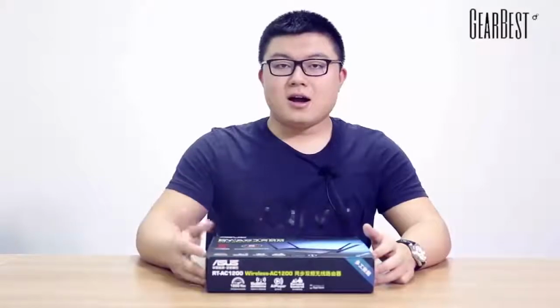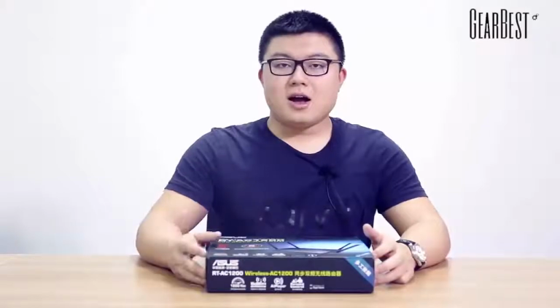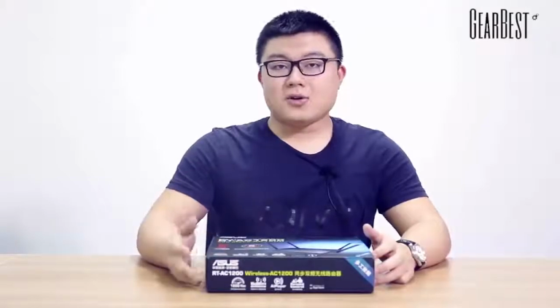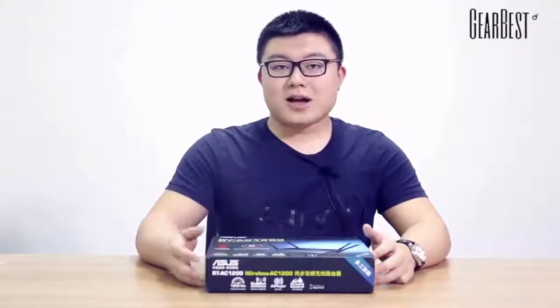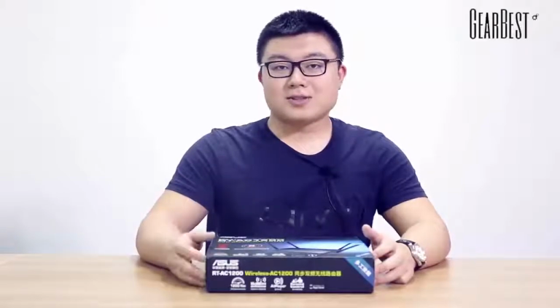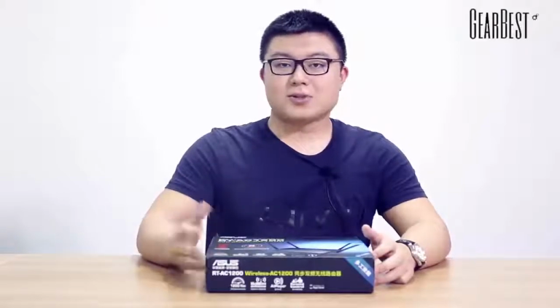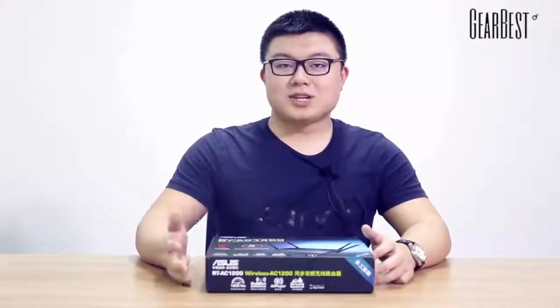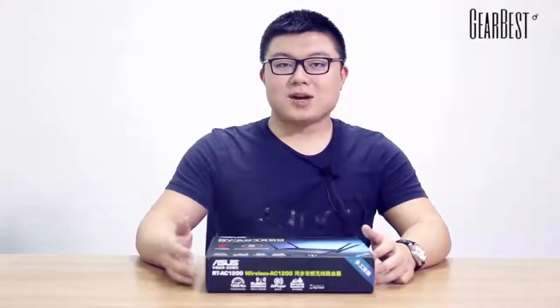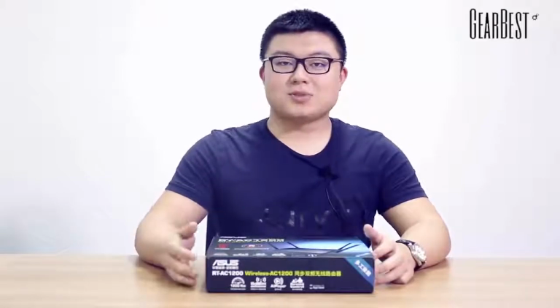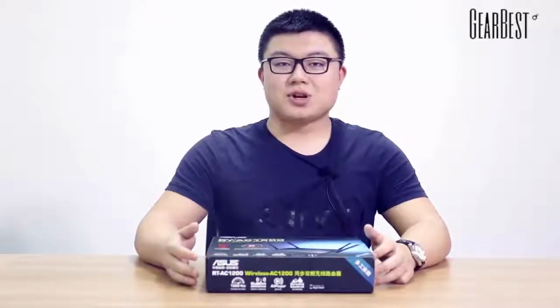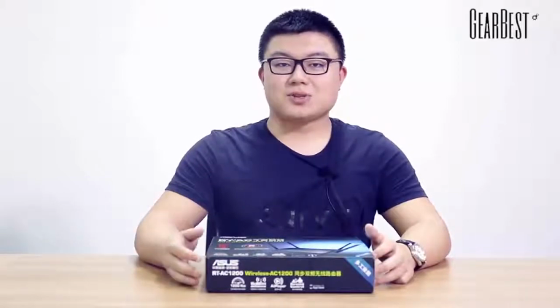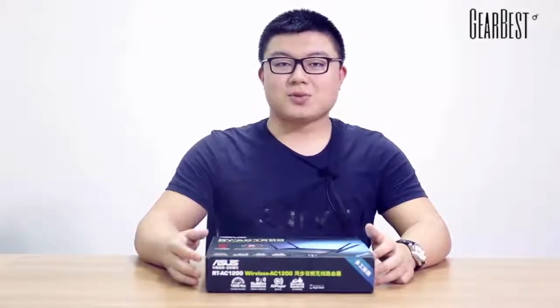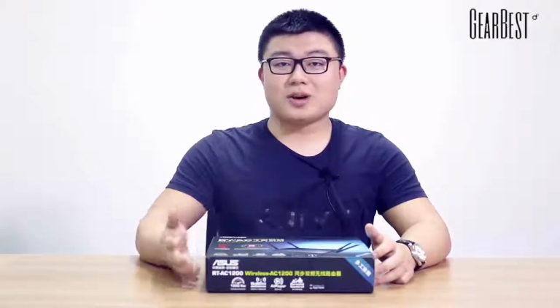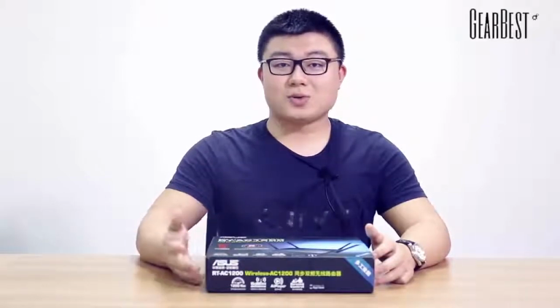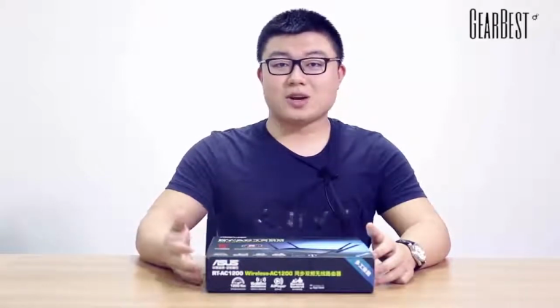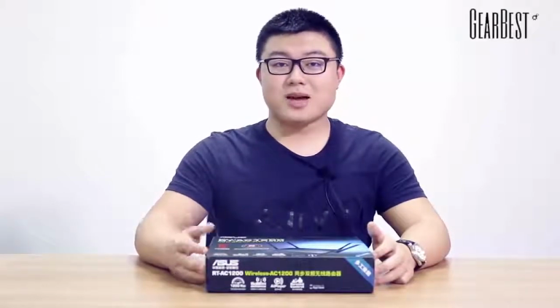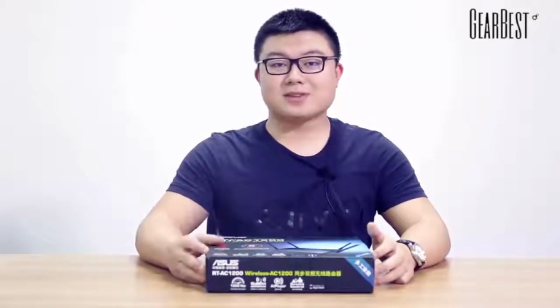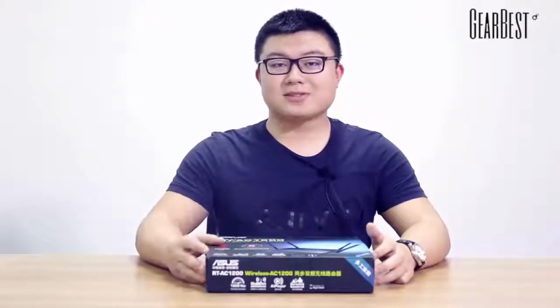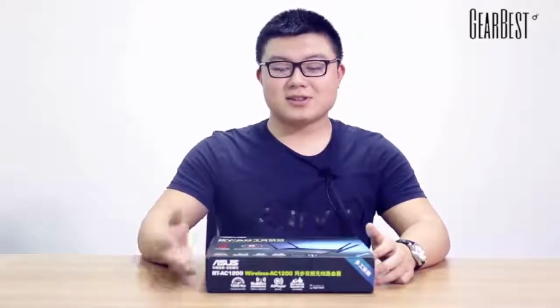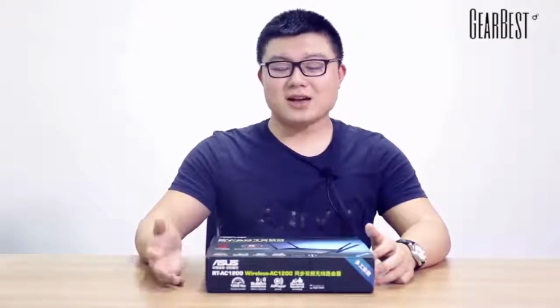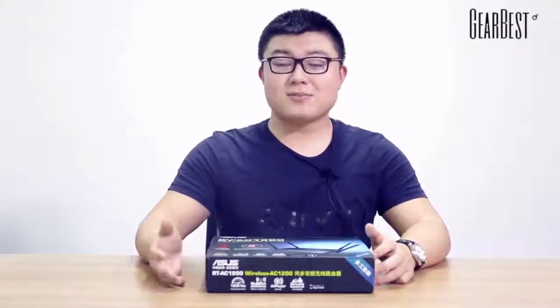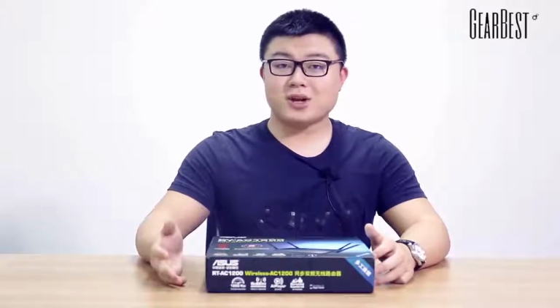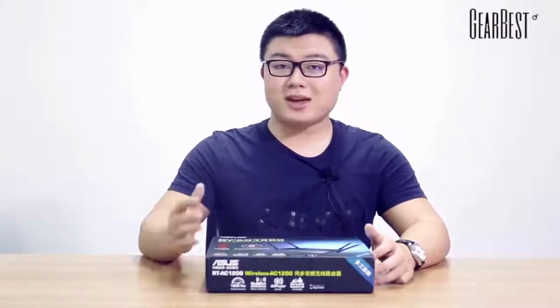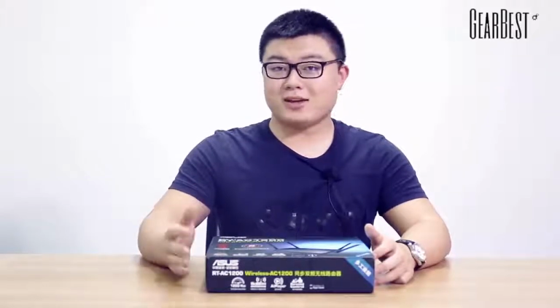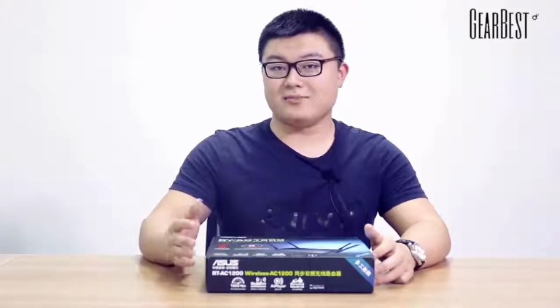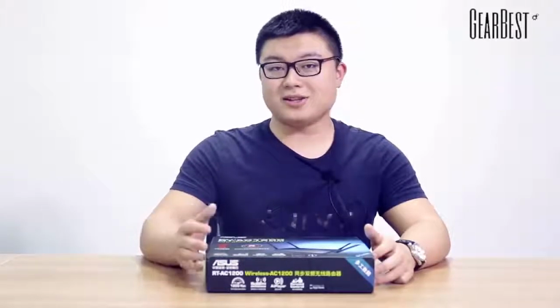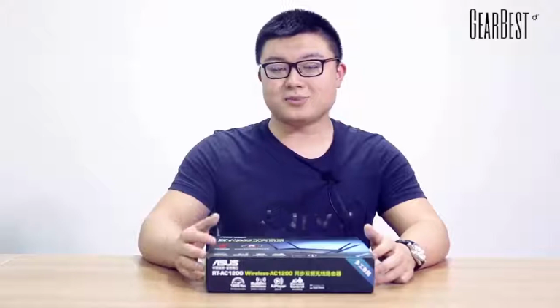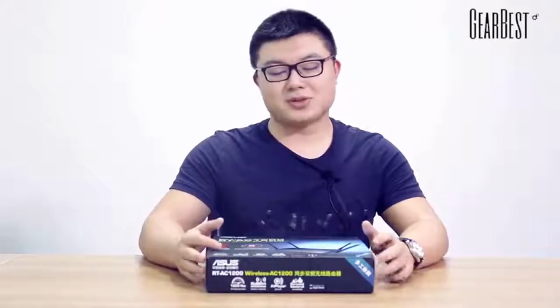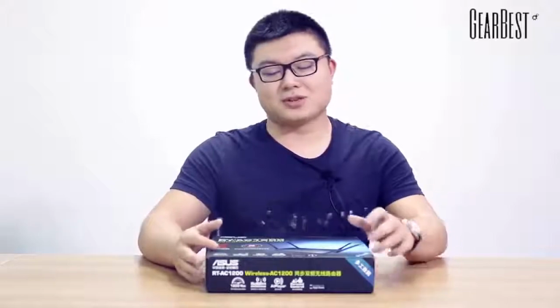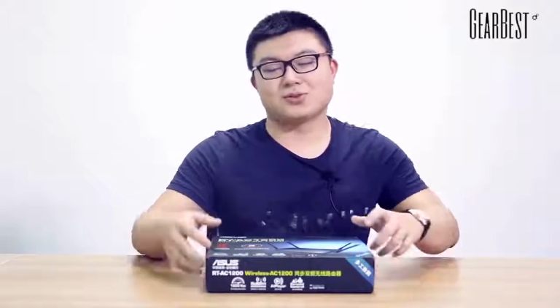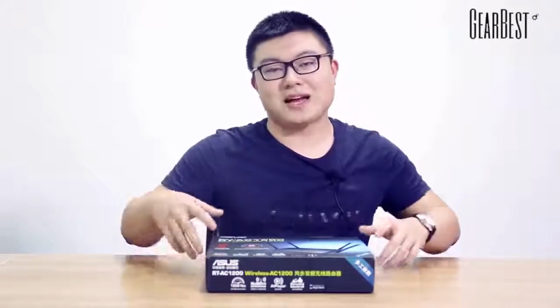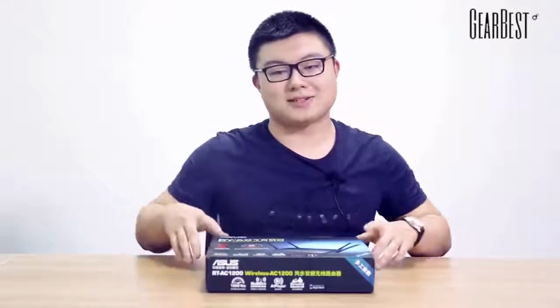Hello guys, what's up? I'm Charles. Welcome to GearBest. Today I'm bringing an amazing product to you guys.